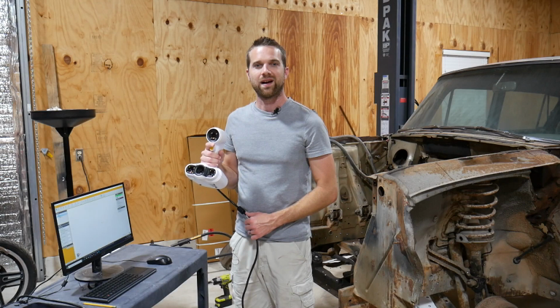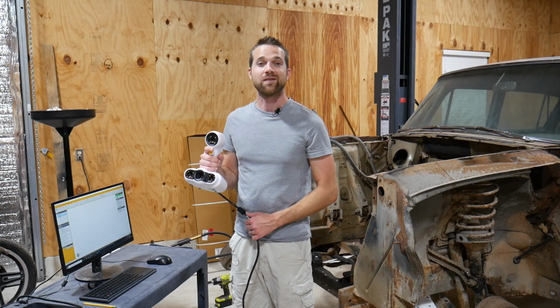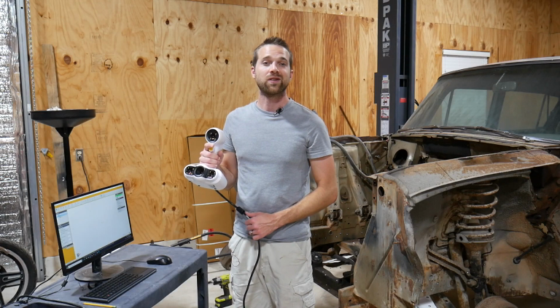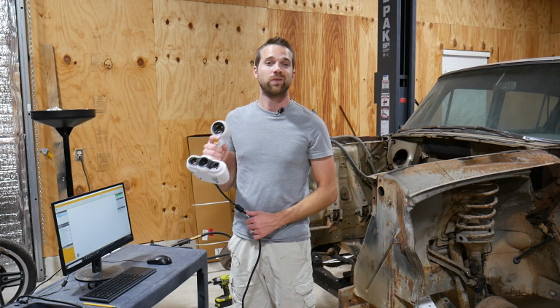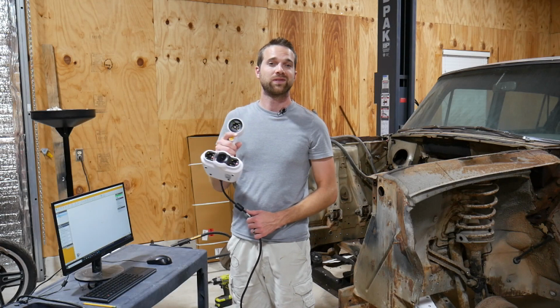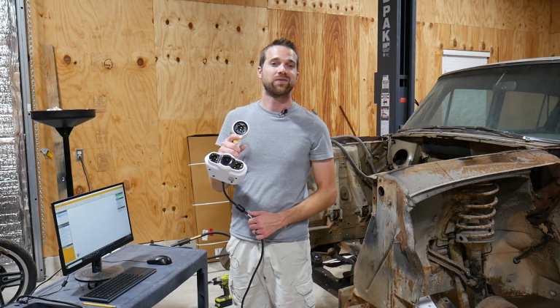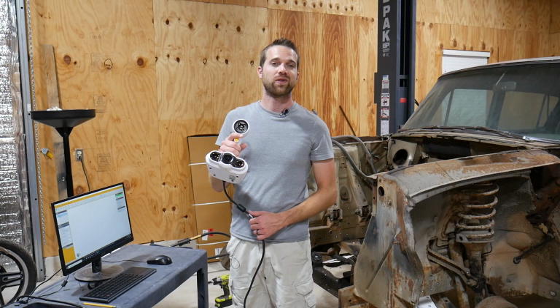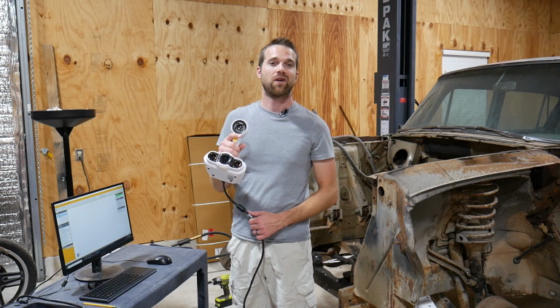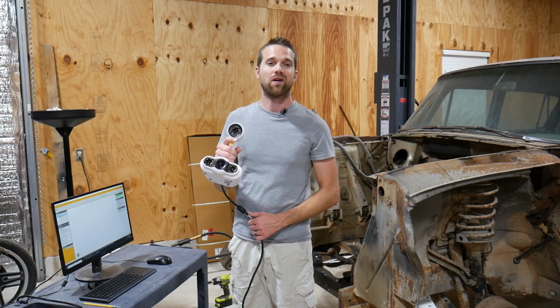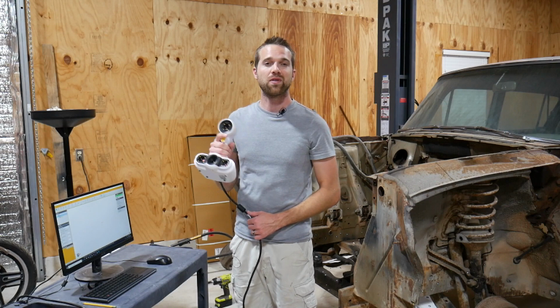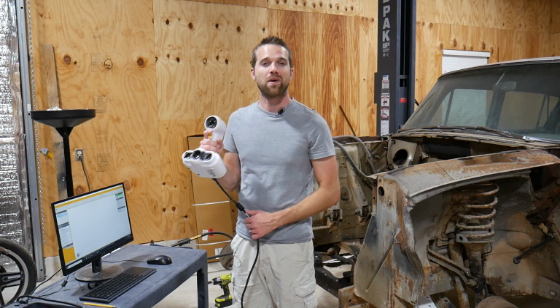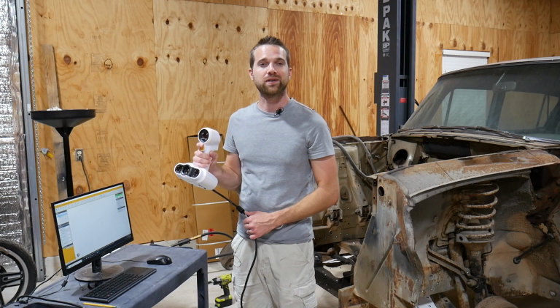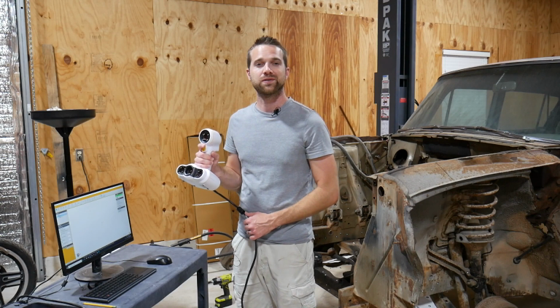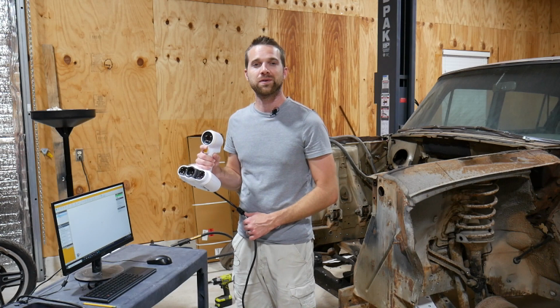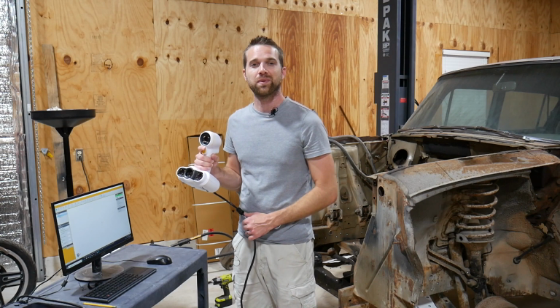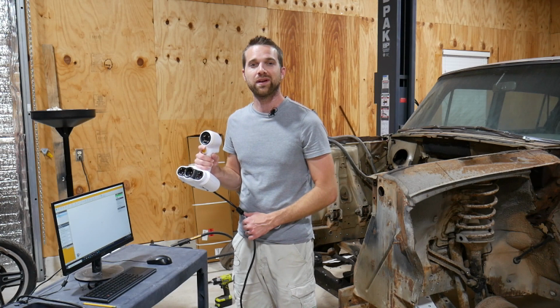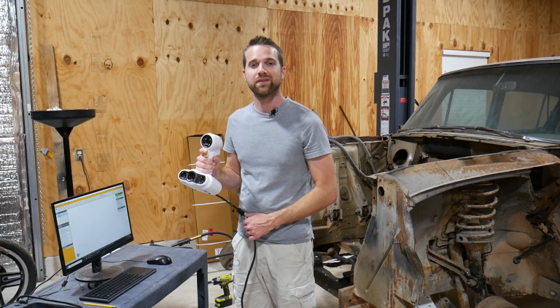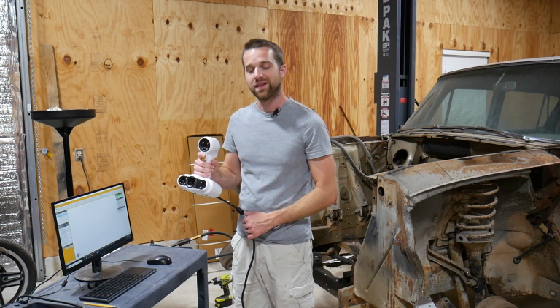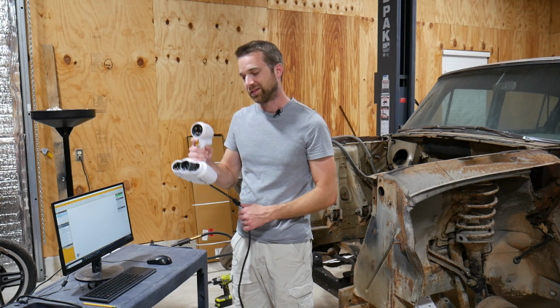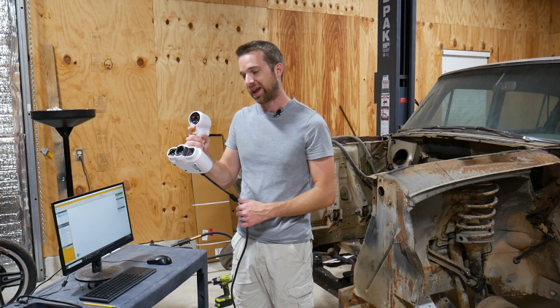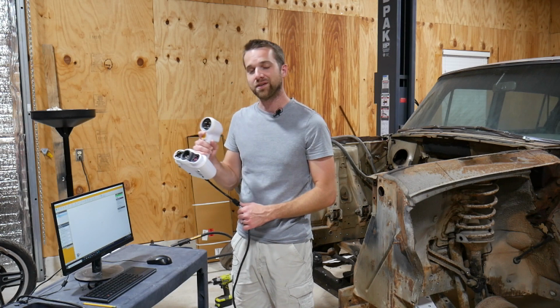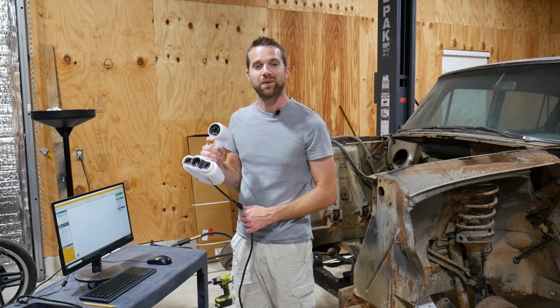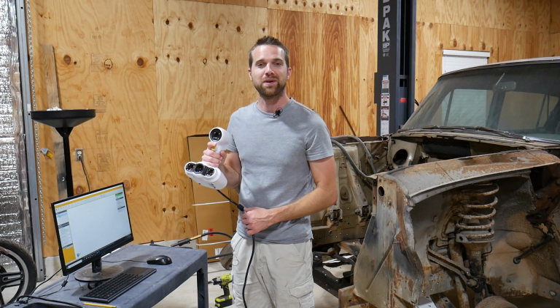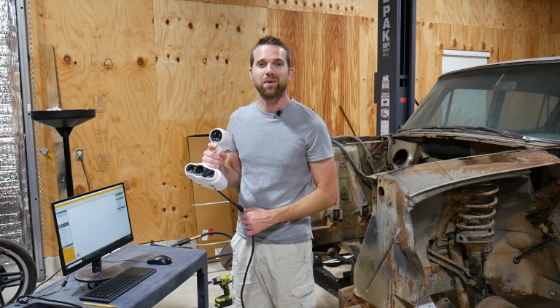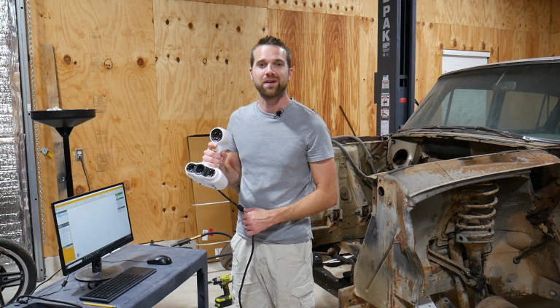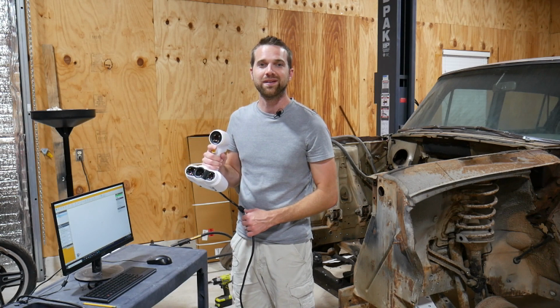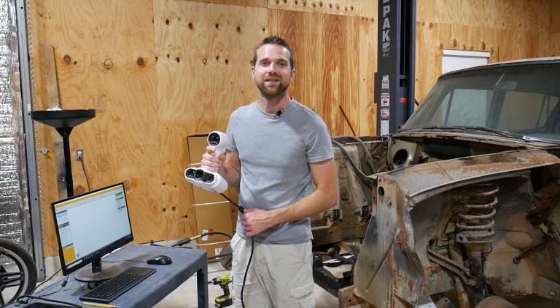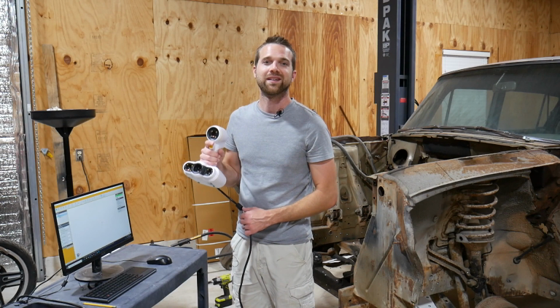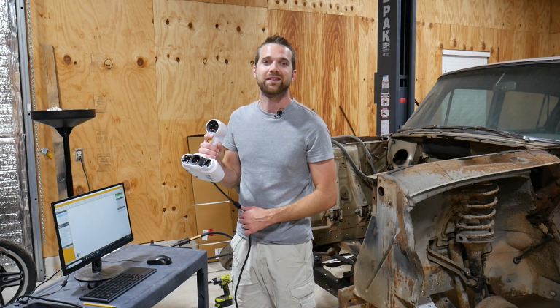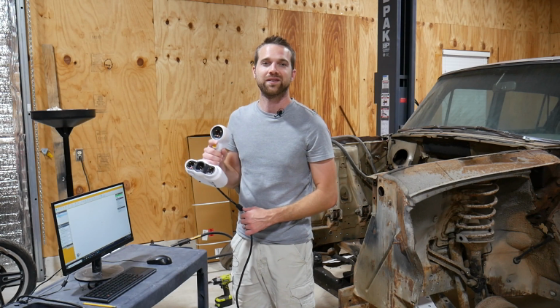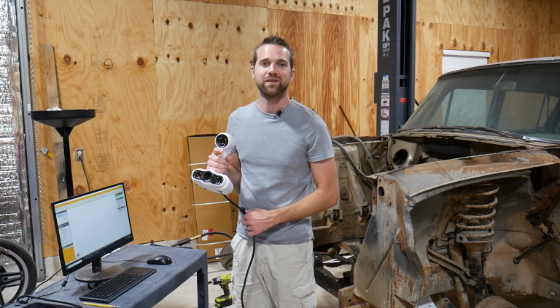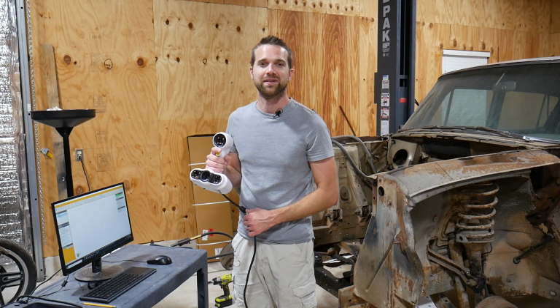I've got the wheels off the car, all the markers are in place, the scanner is ready to party. Let's get to it.